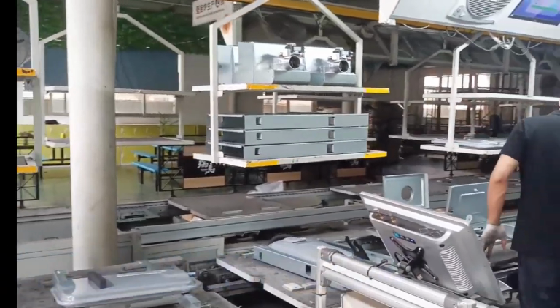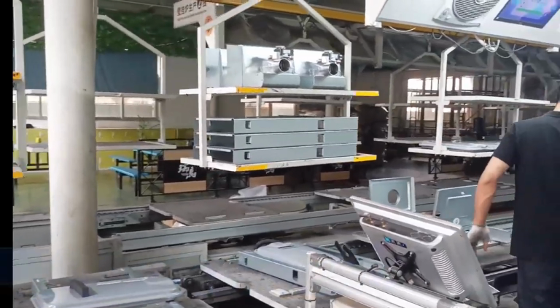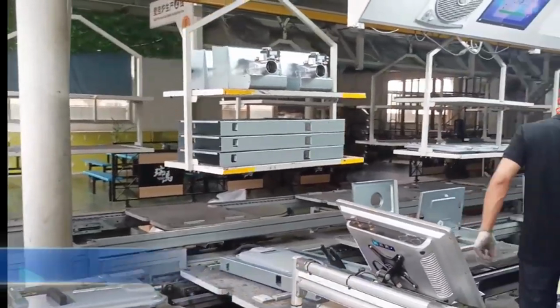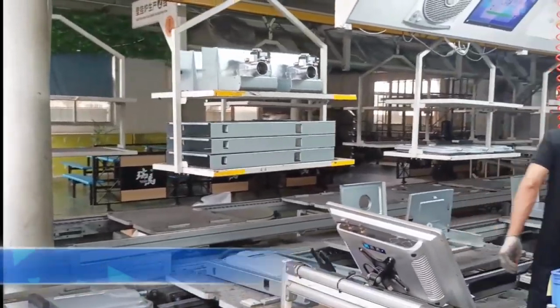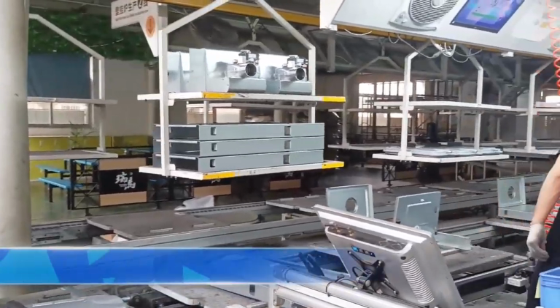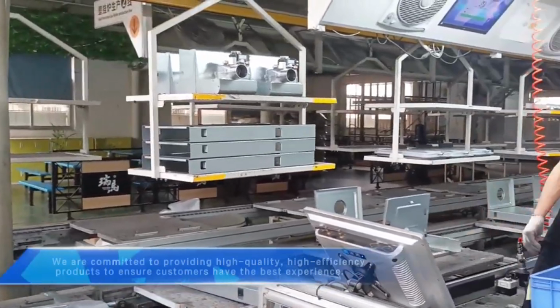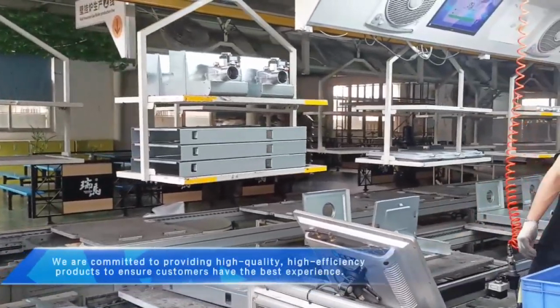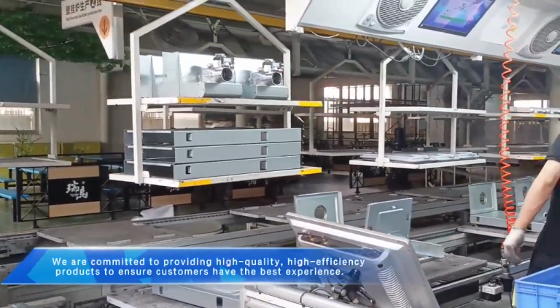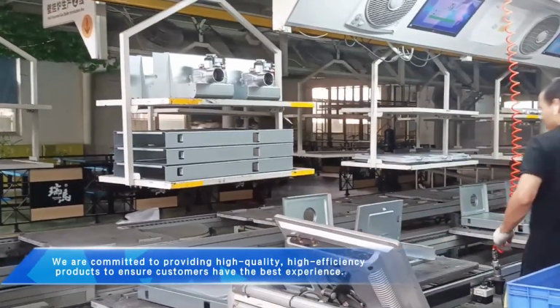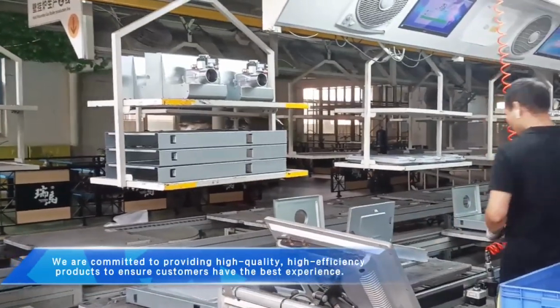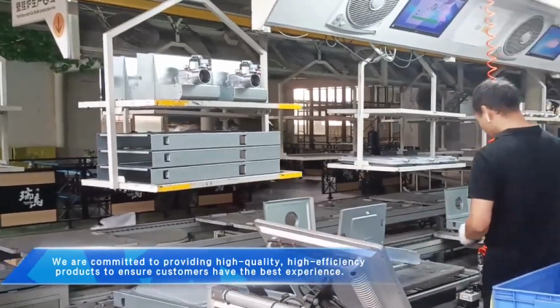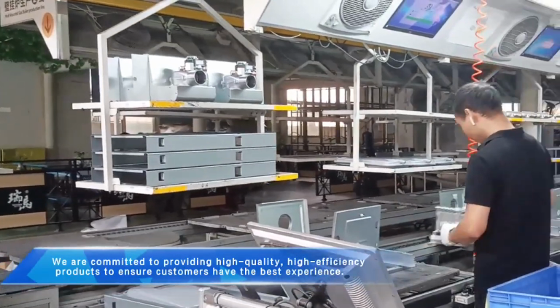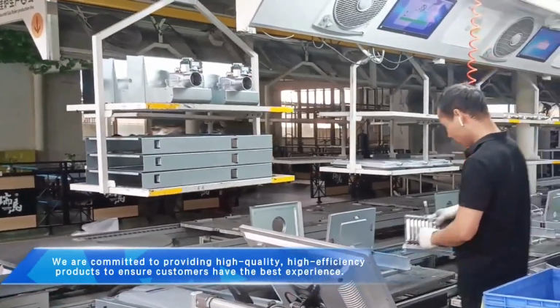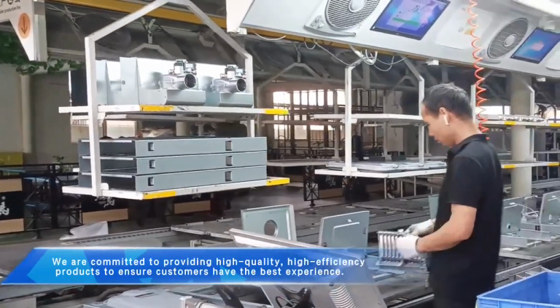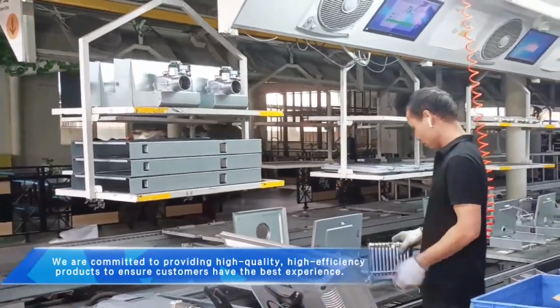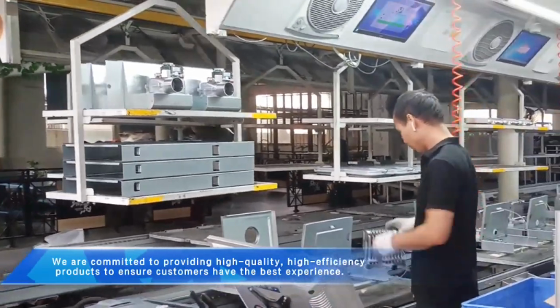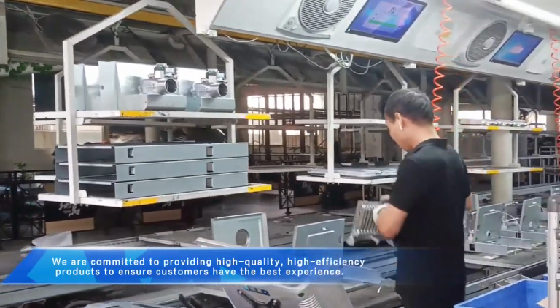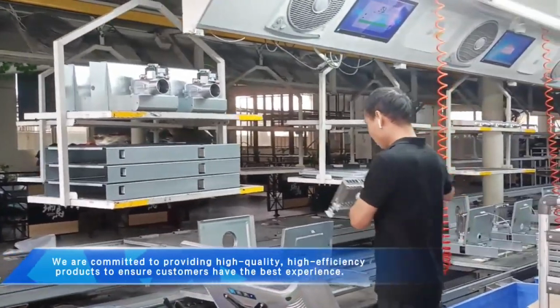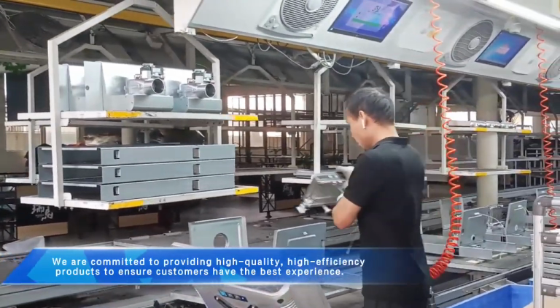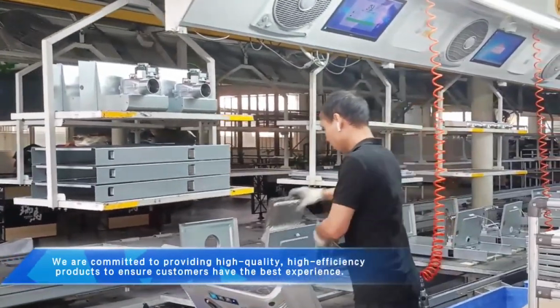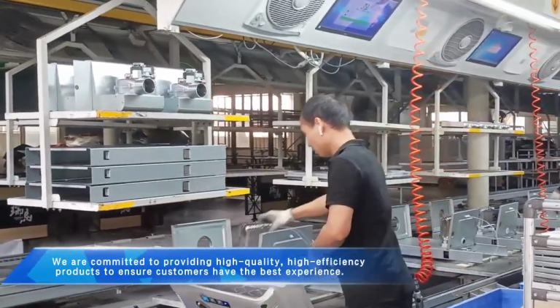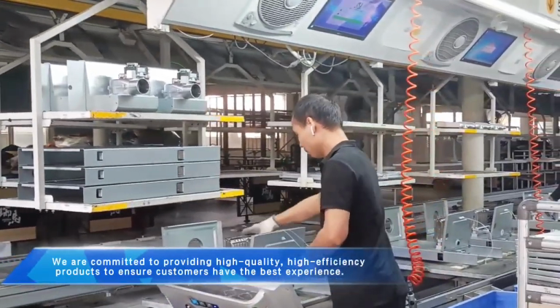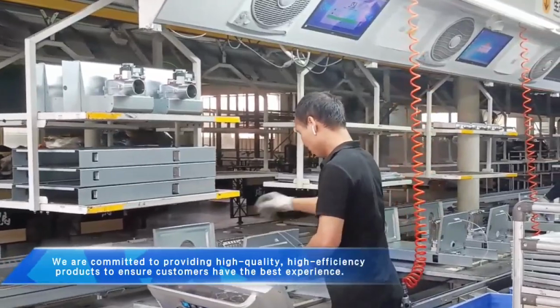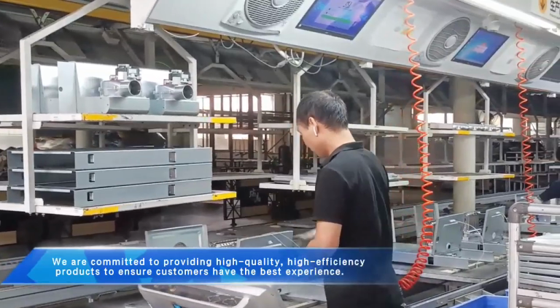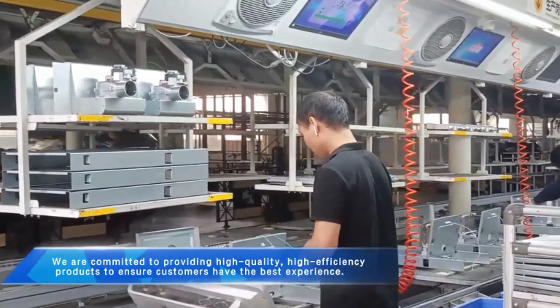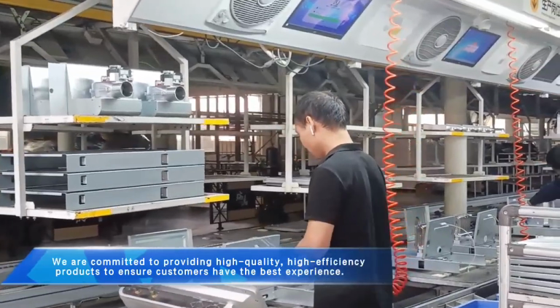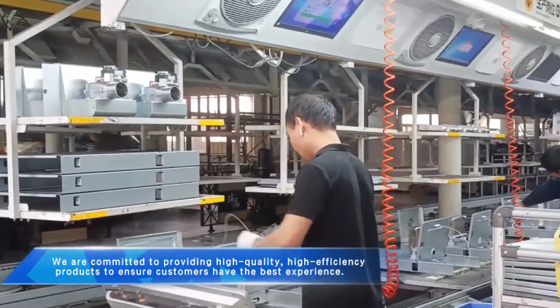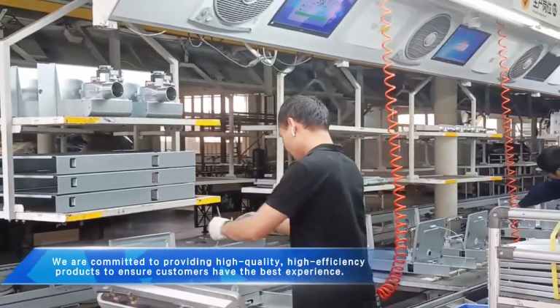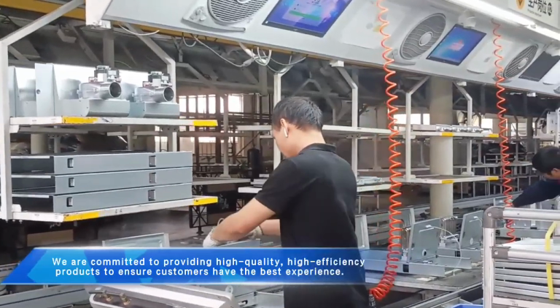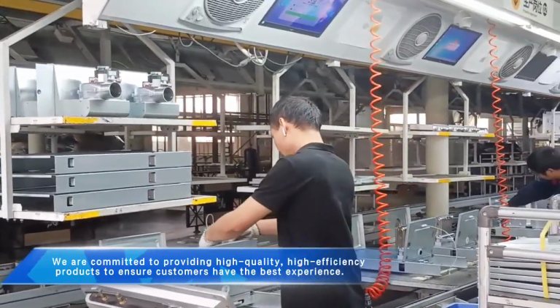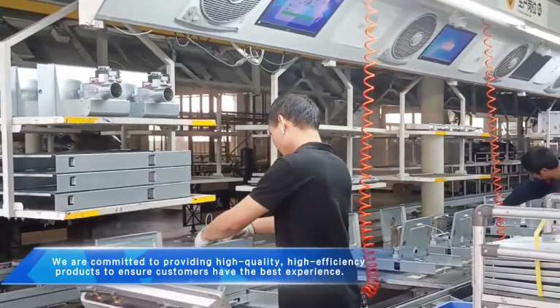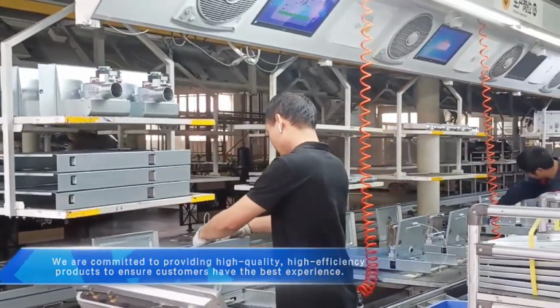We are committed to providing high-quality, high-efficiency products to ensure customers have the best experience.